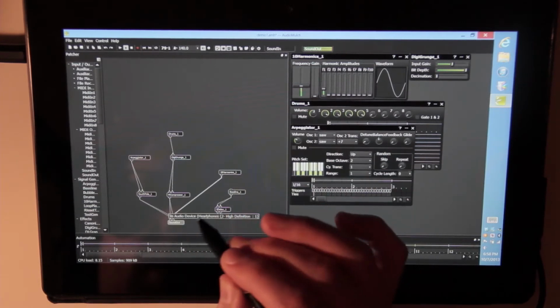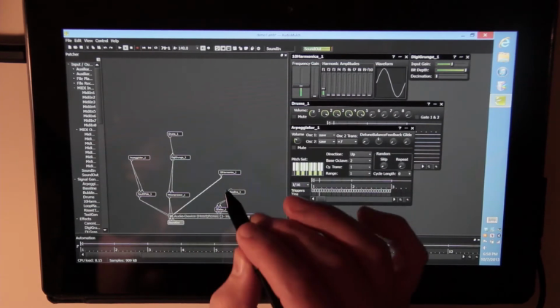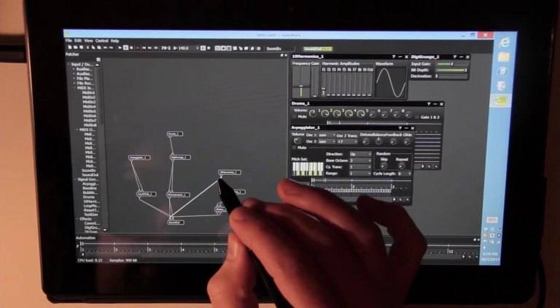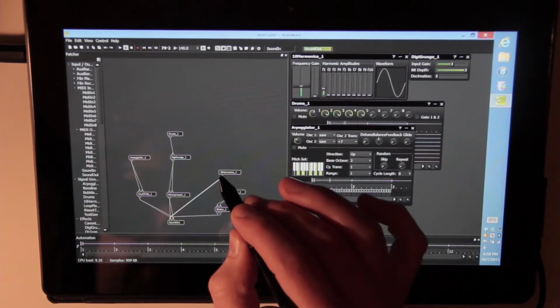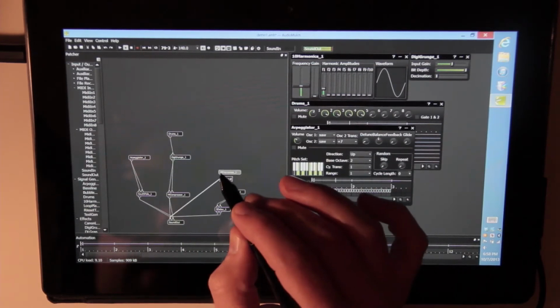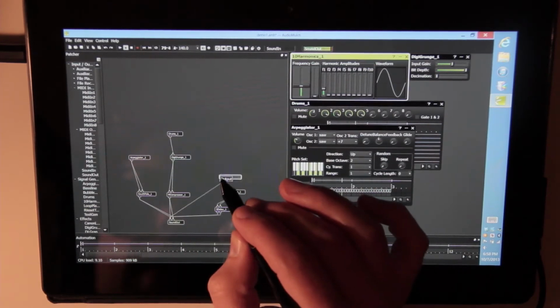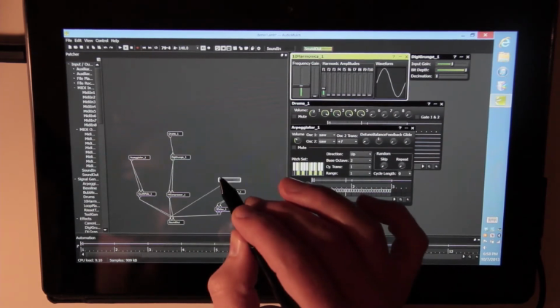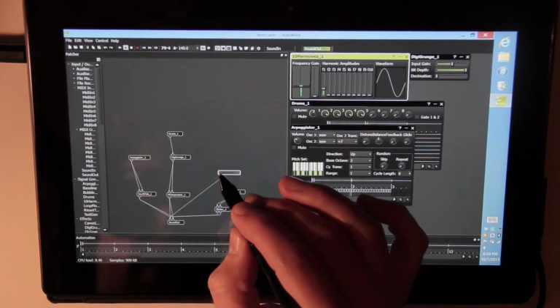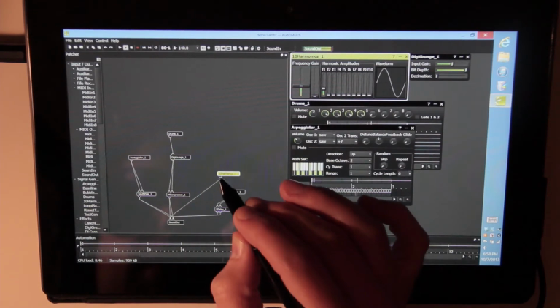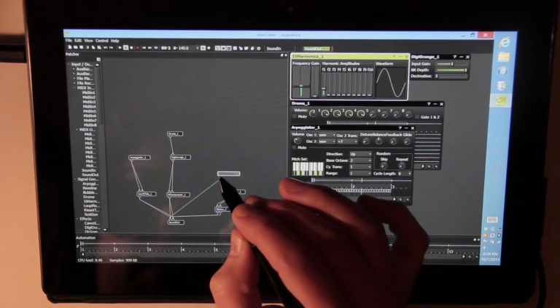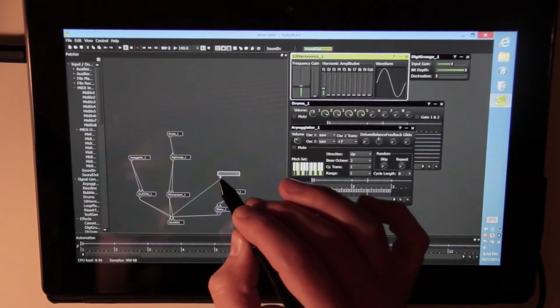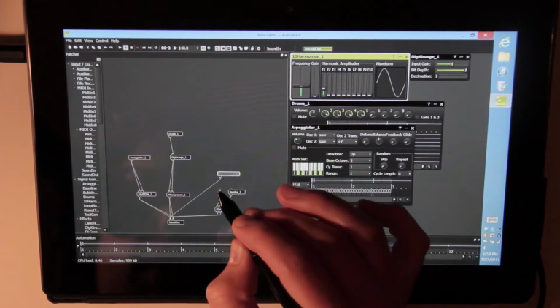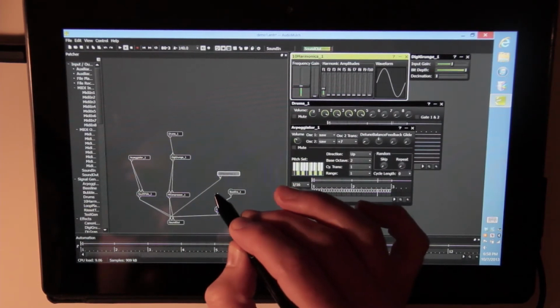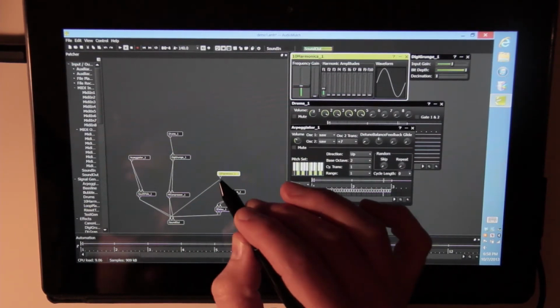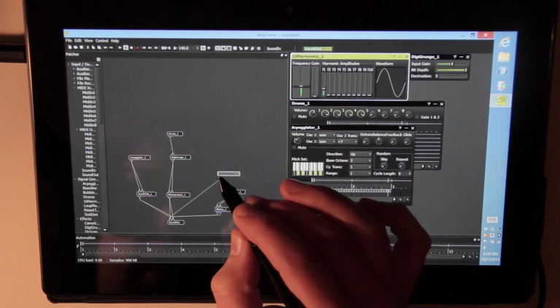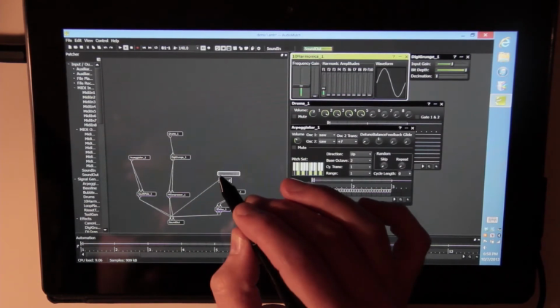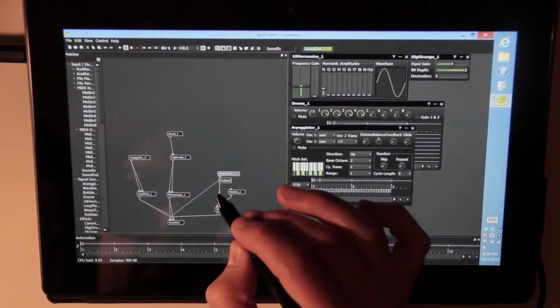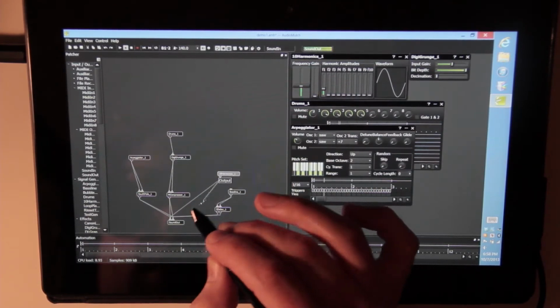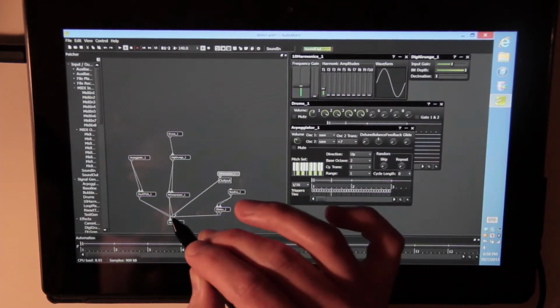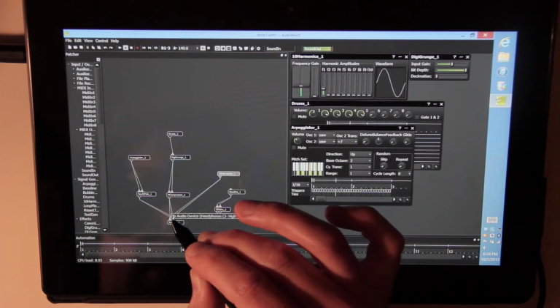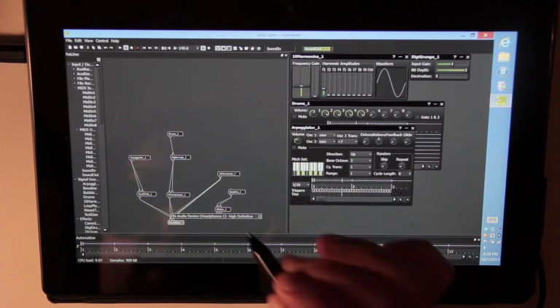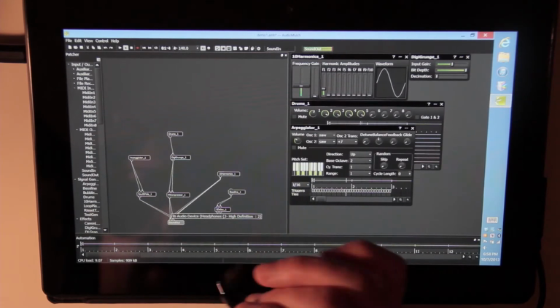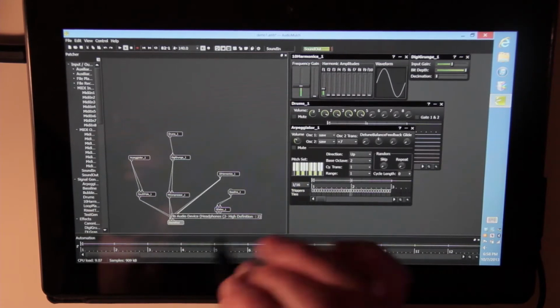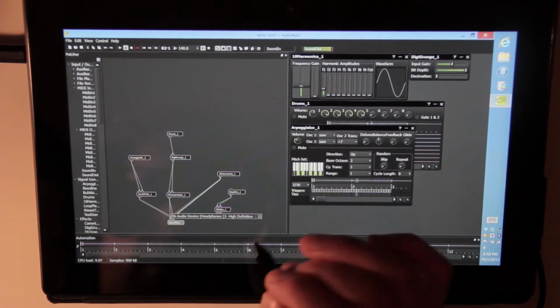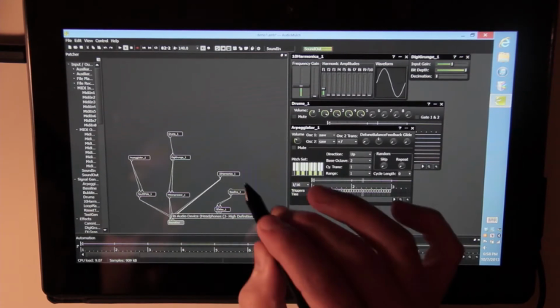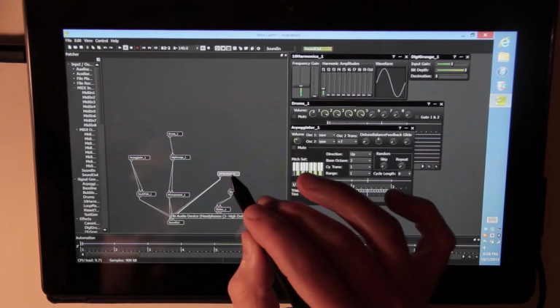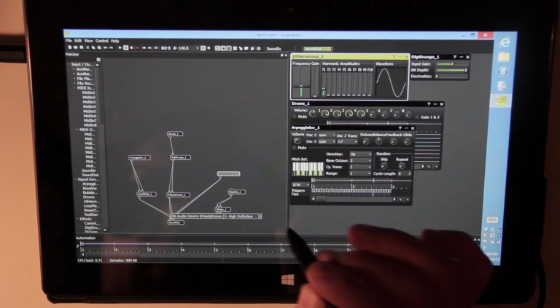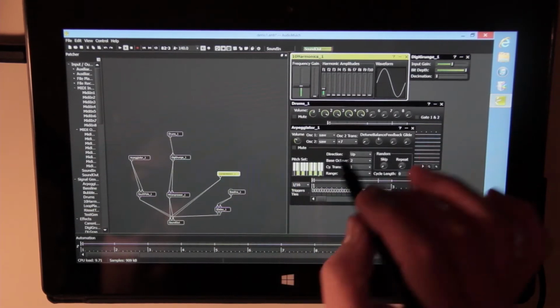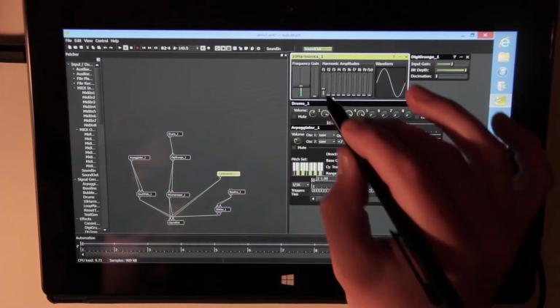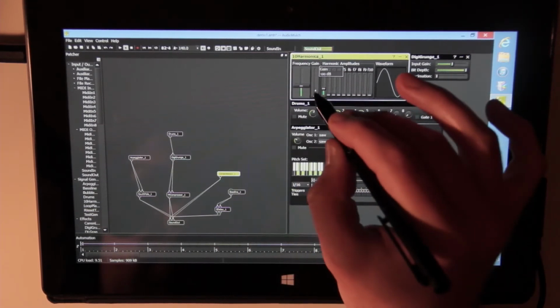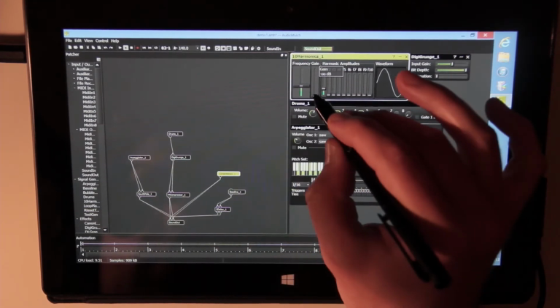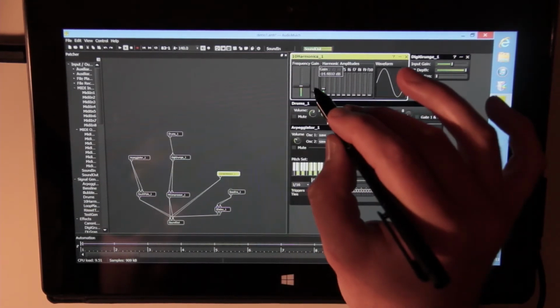And you can see adding outputs is fairly easy on these as well, using the pen. Thank you.